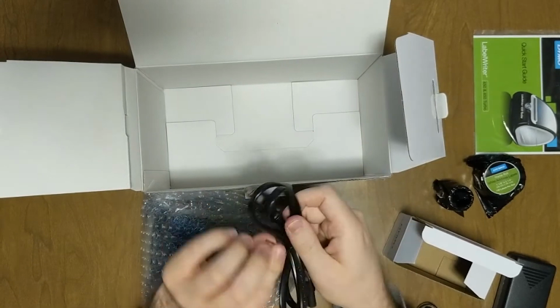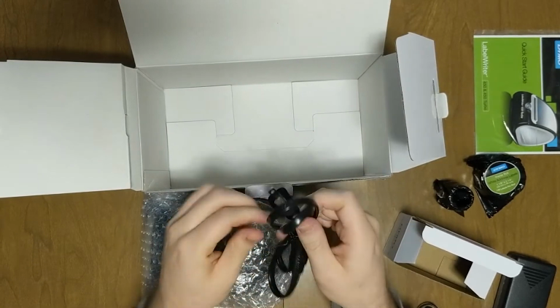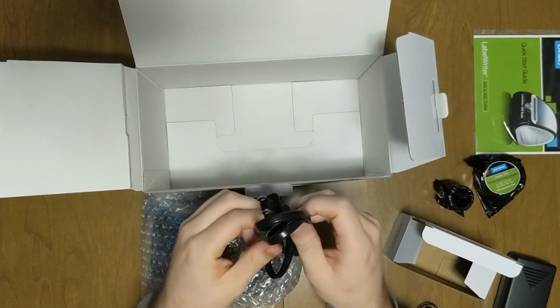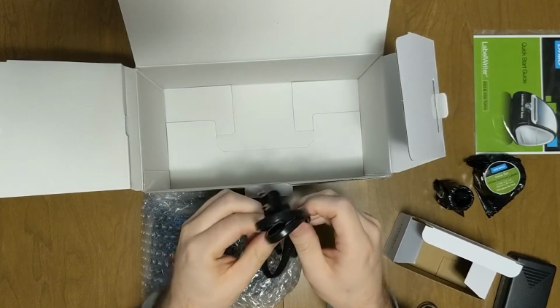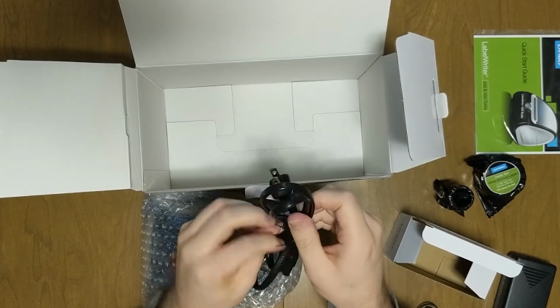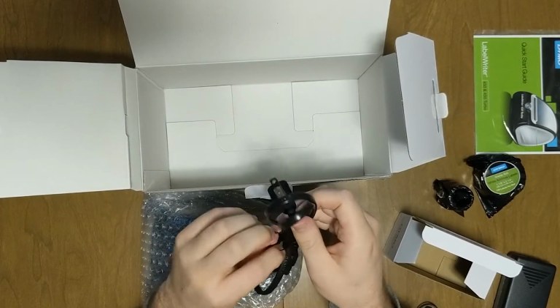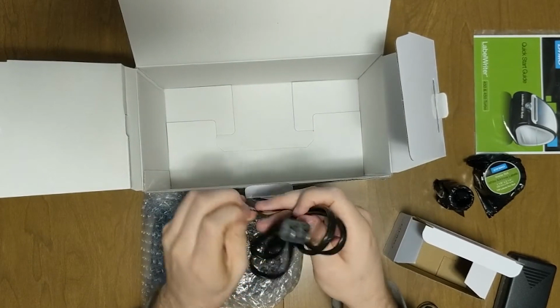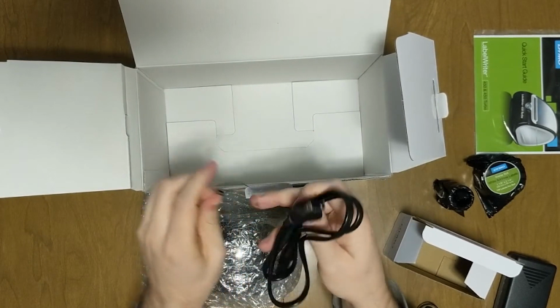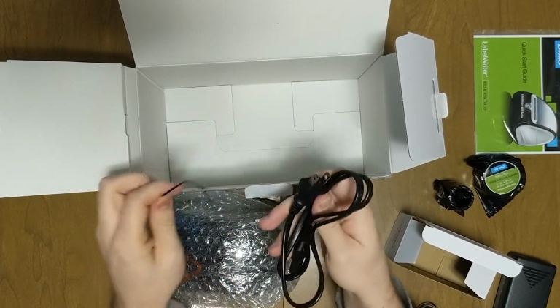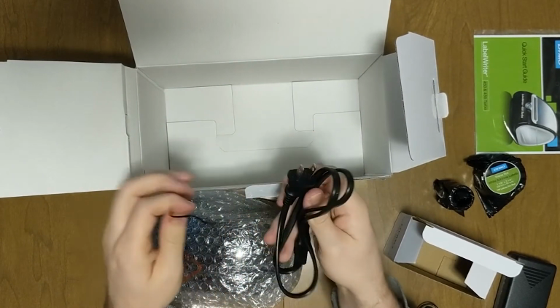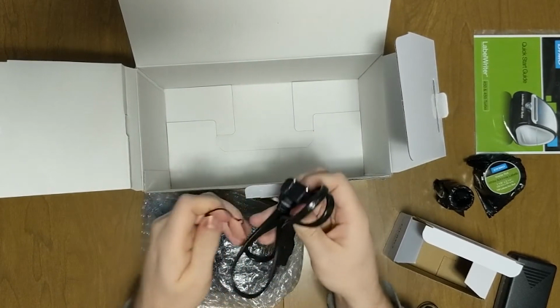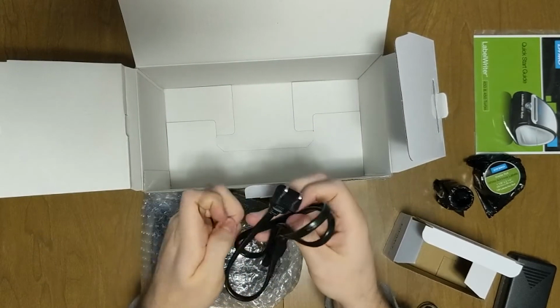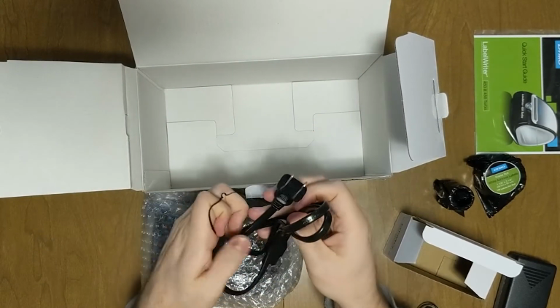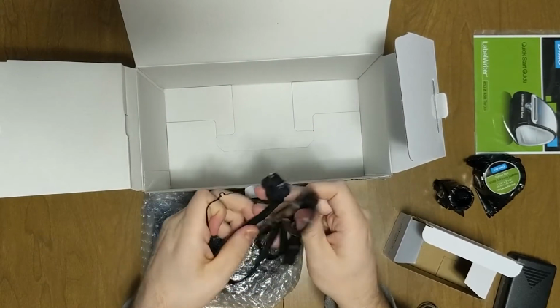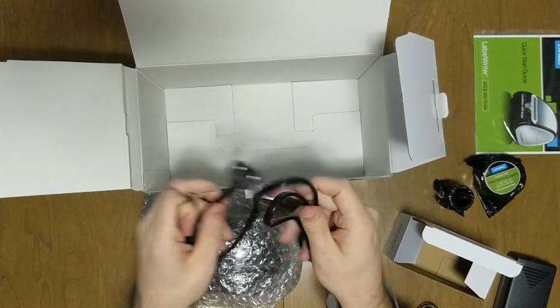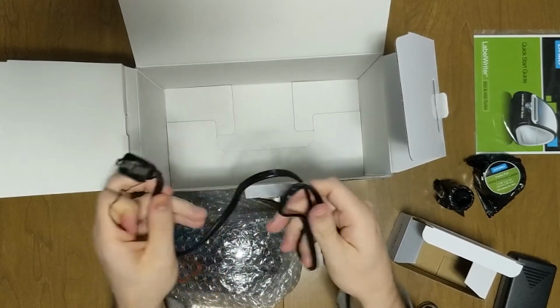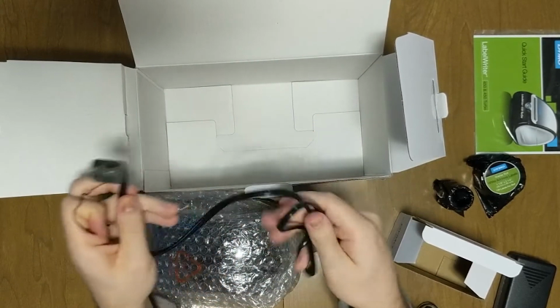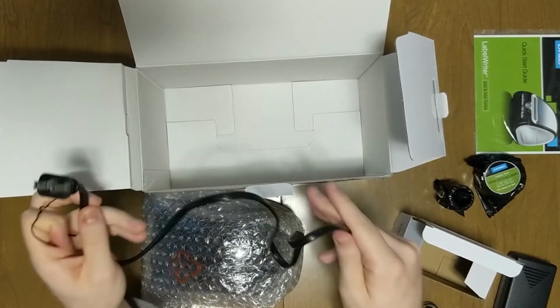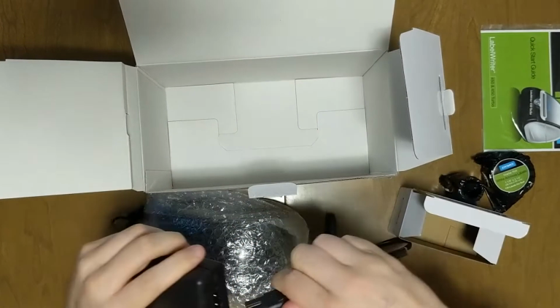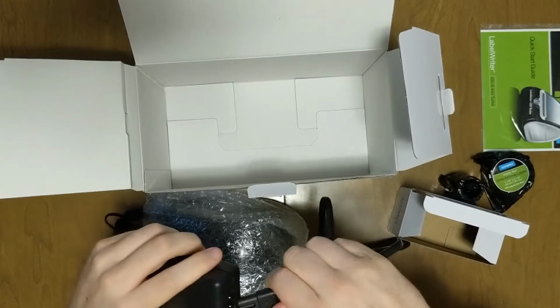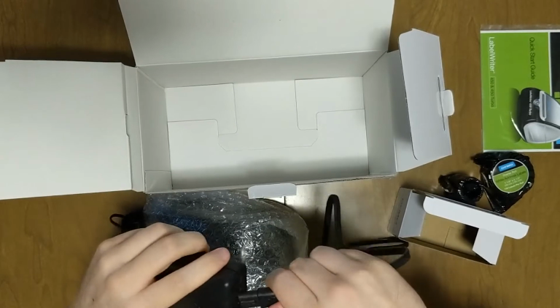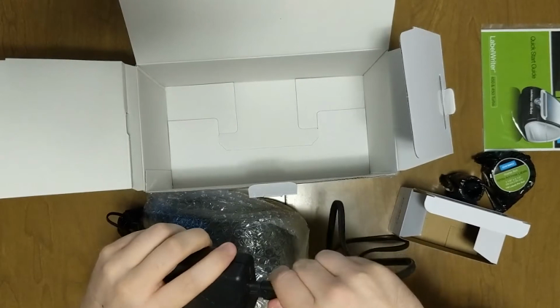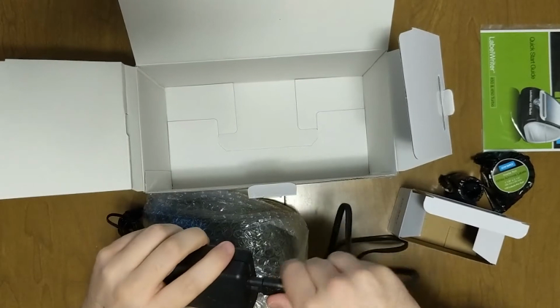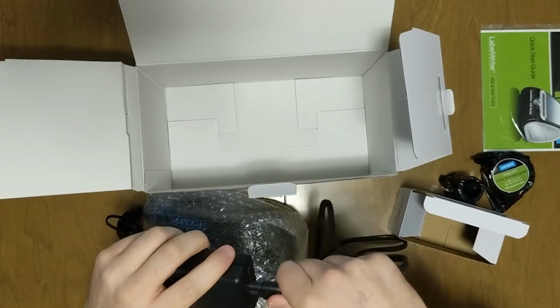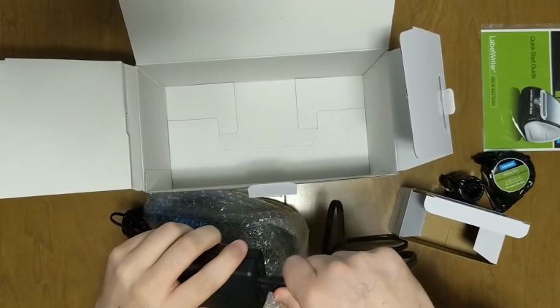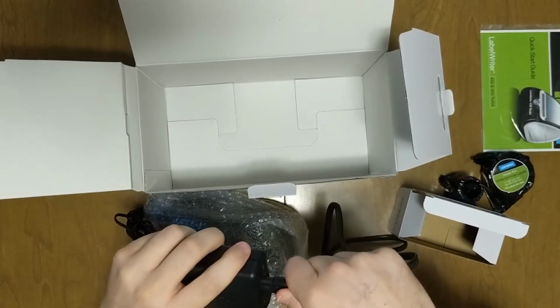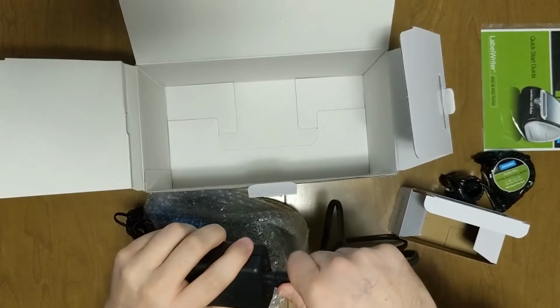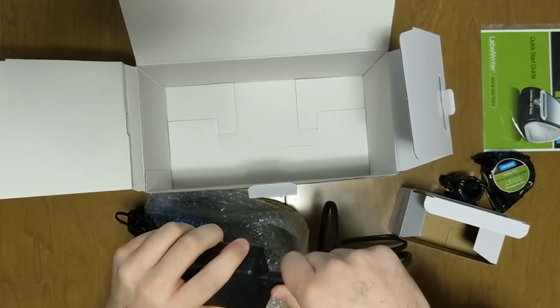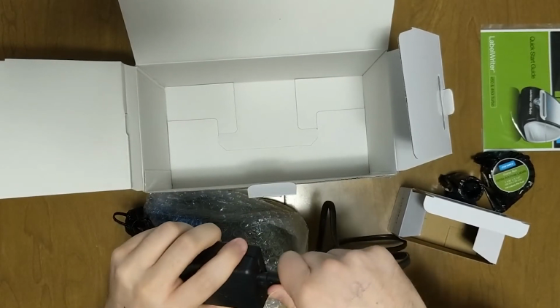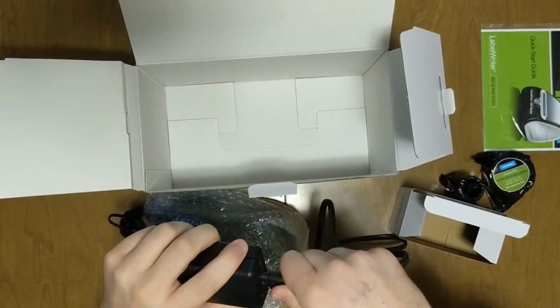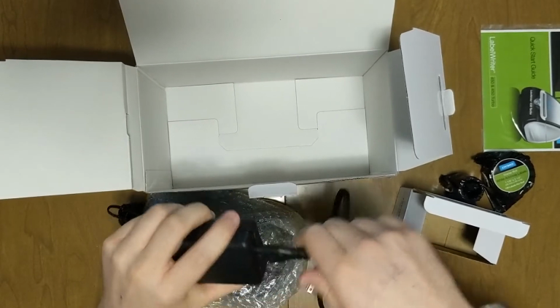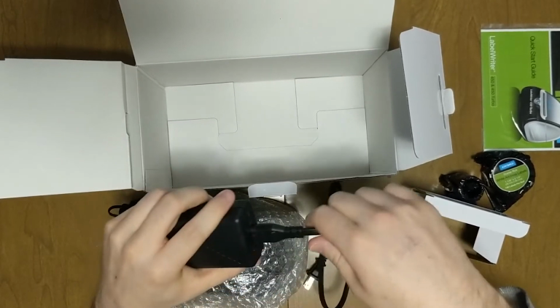I'm going to take the twisty tie off this power cord, then plug the power cord into the adapter.